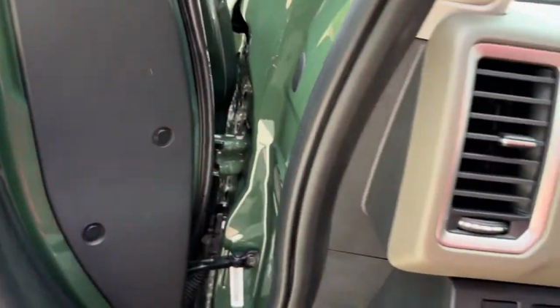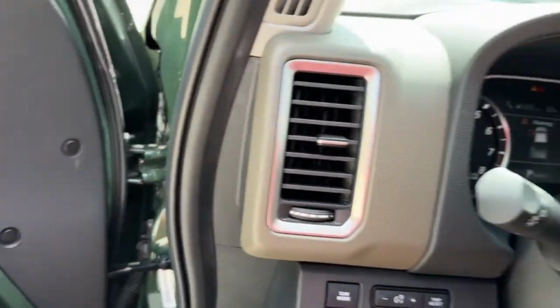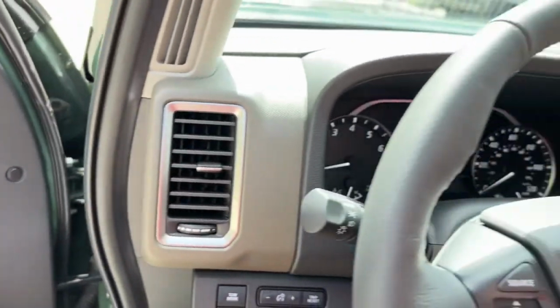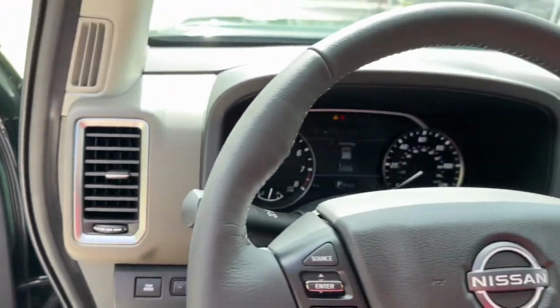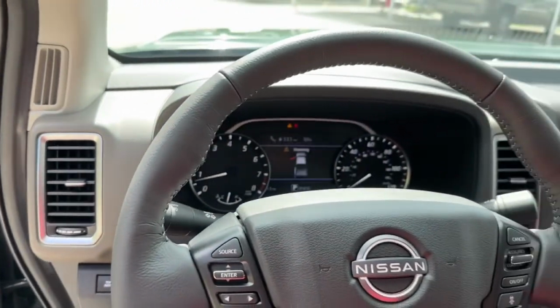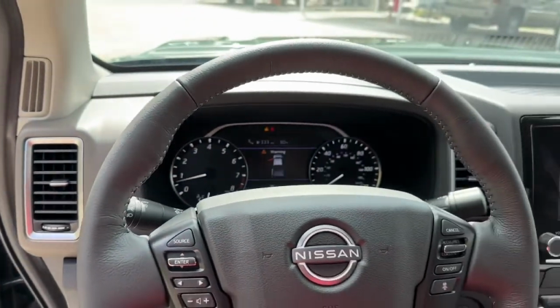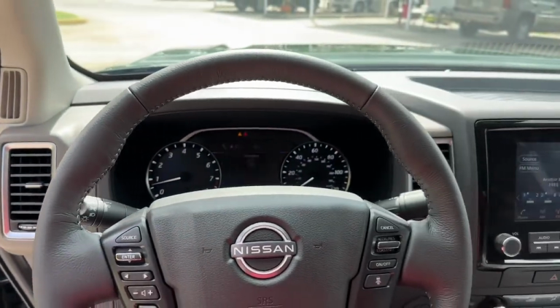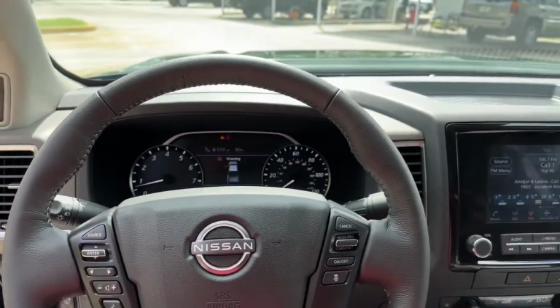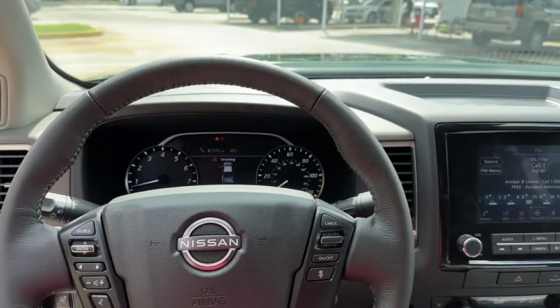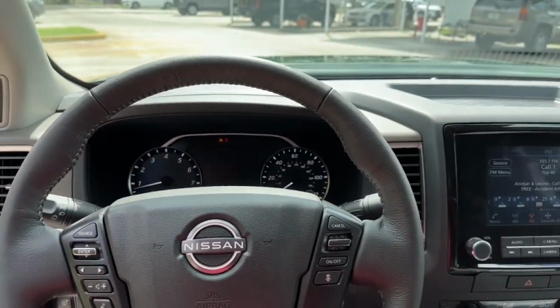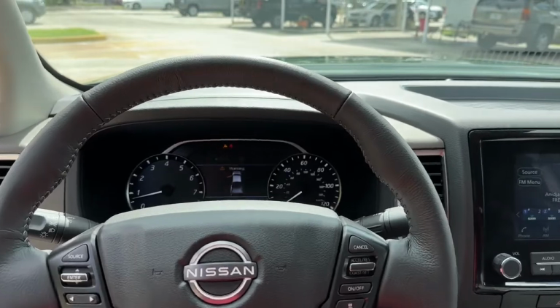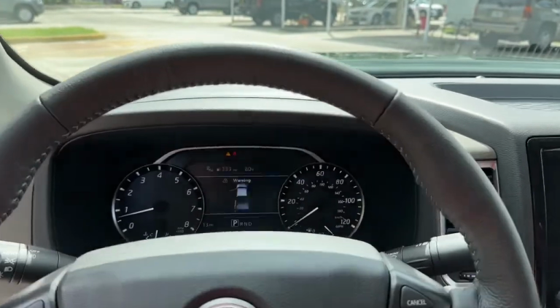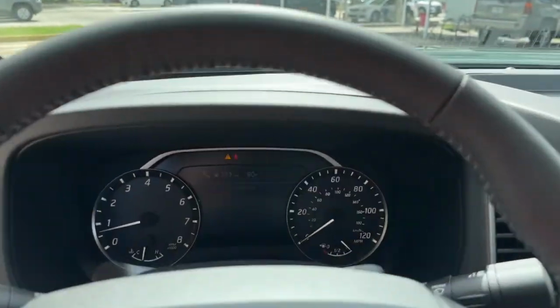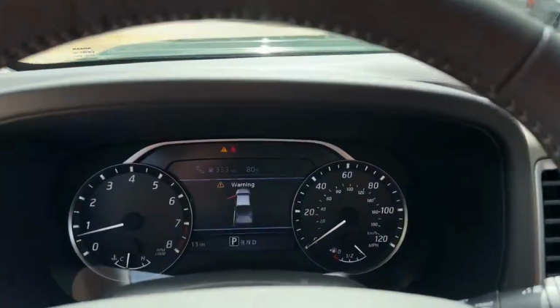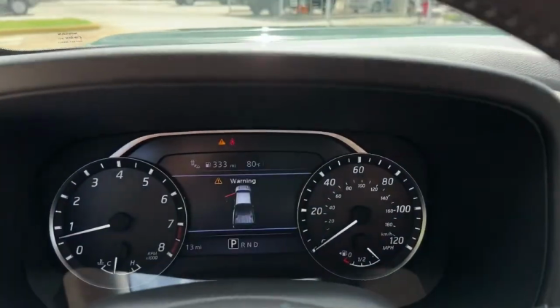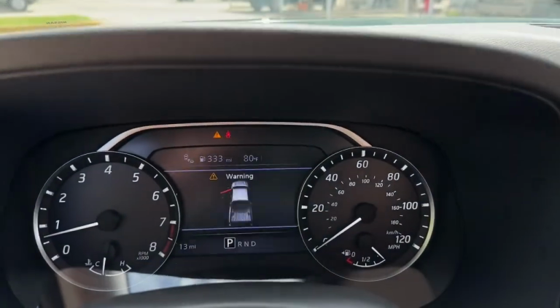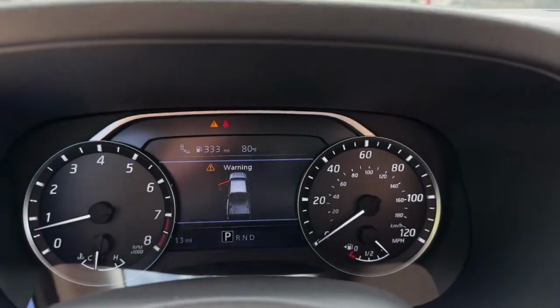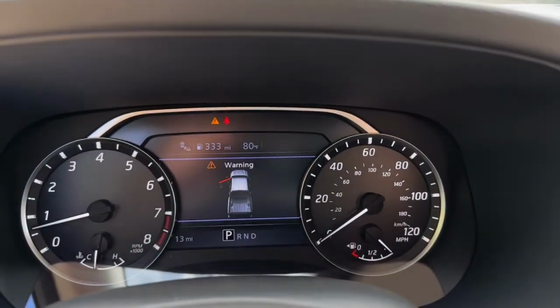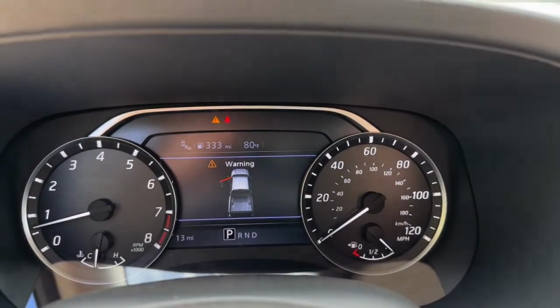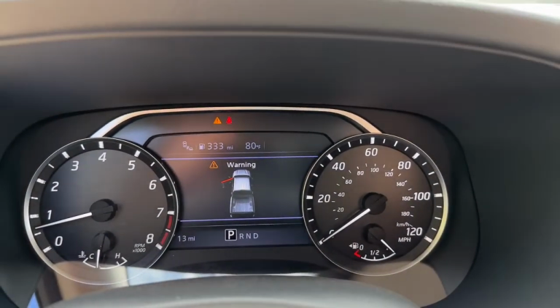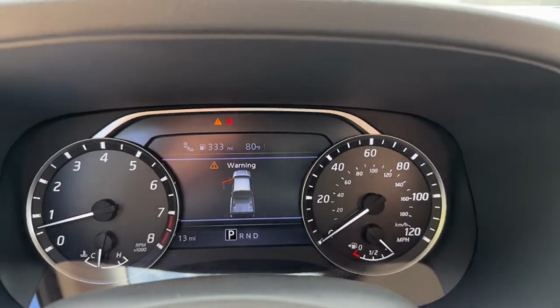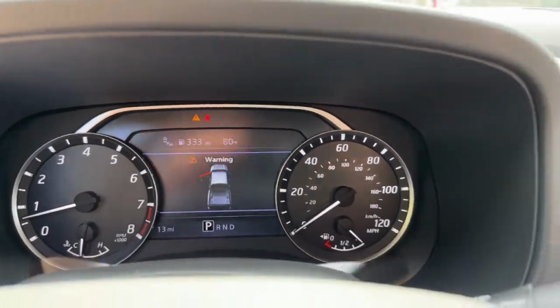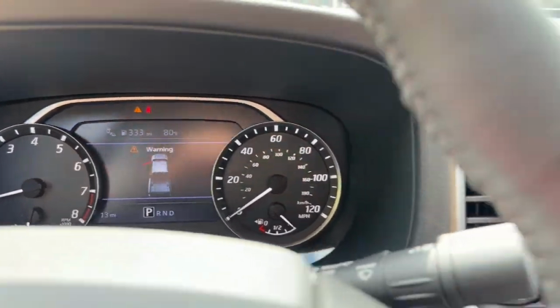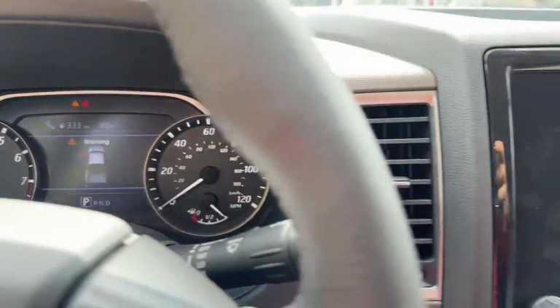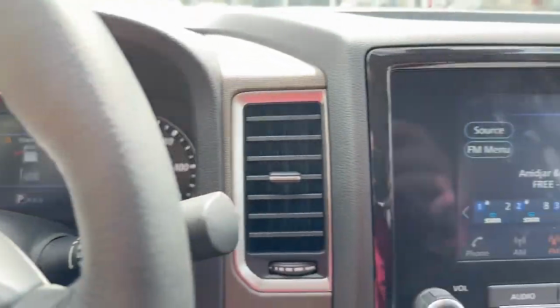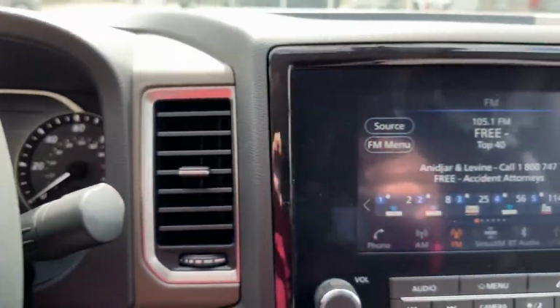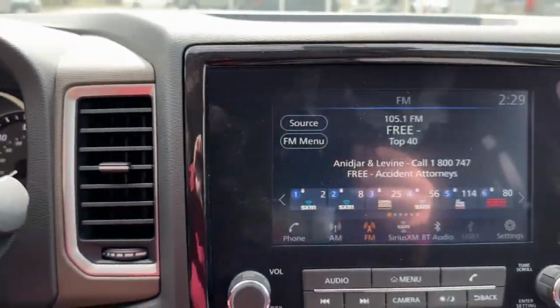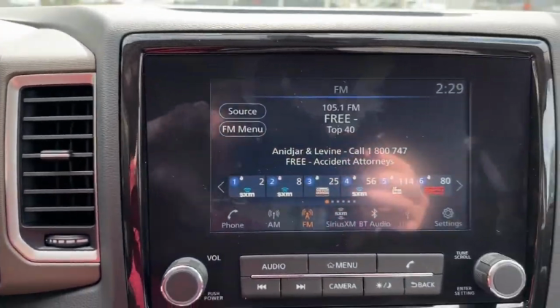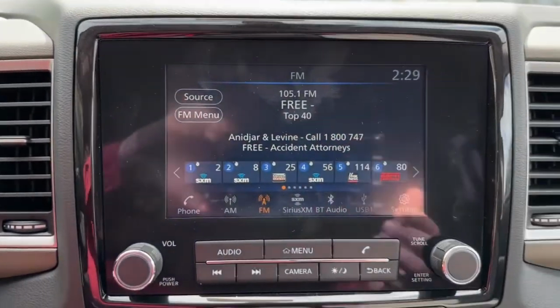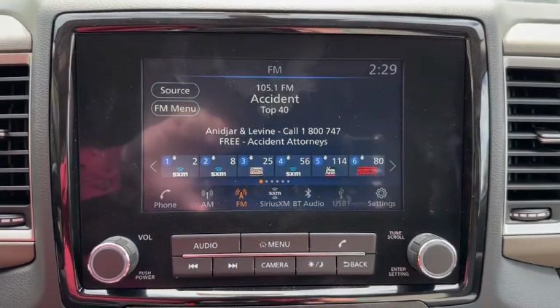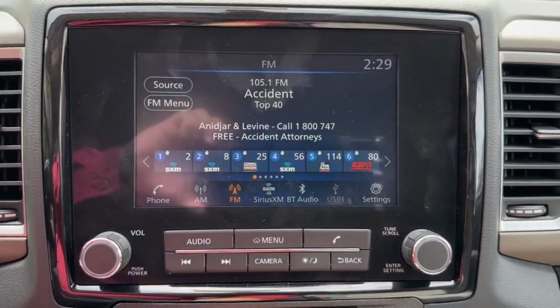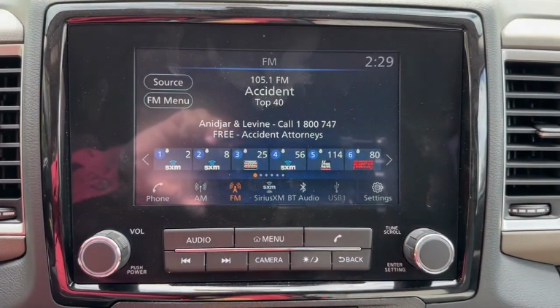Don't let this affordable Frontier slip away. Our team will give you an outstanding test drive experience. Stop in today.